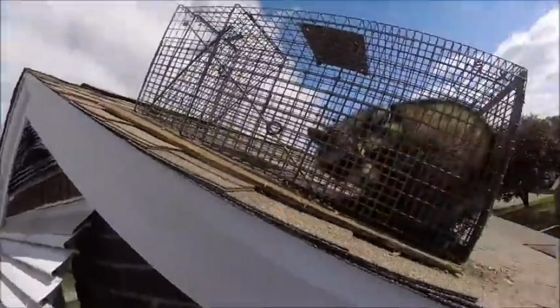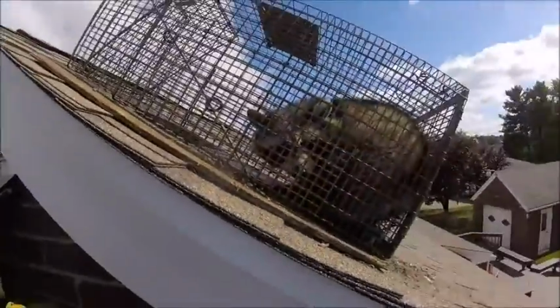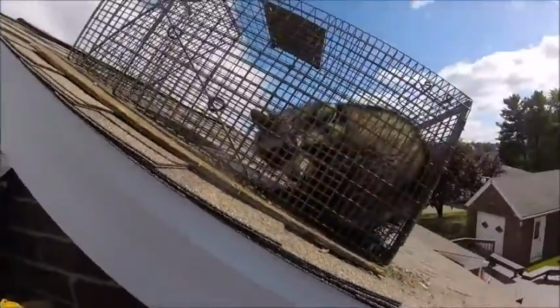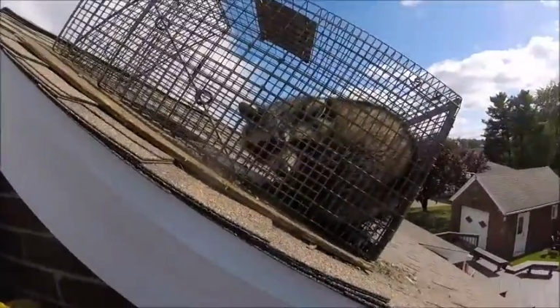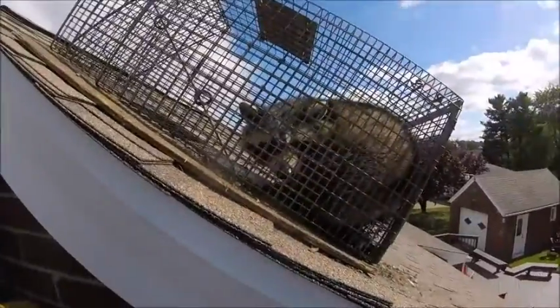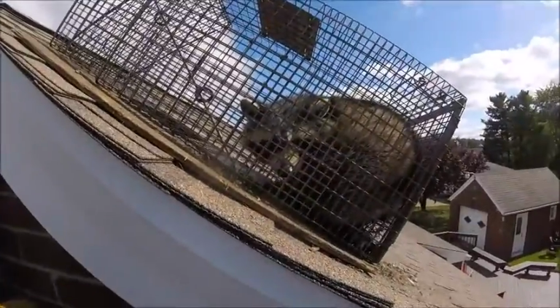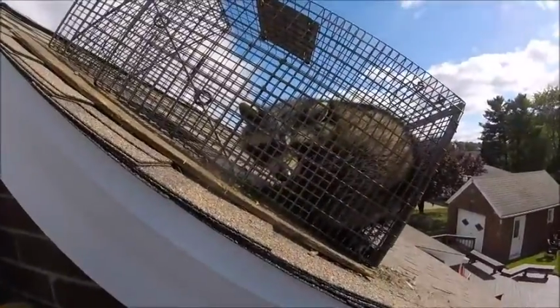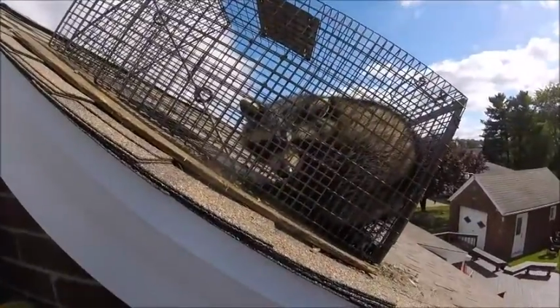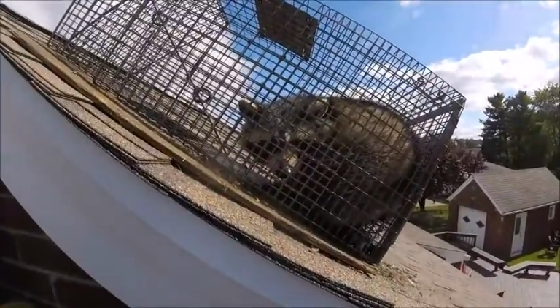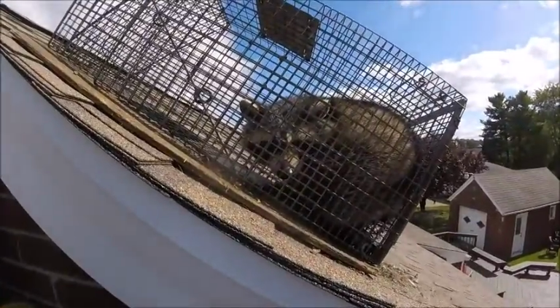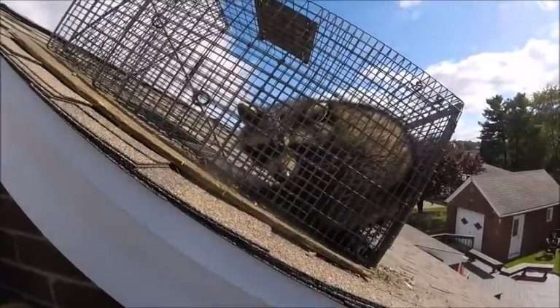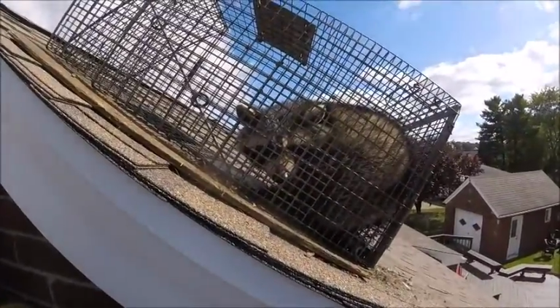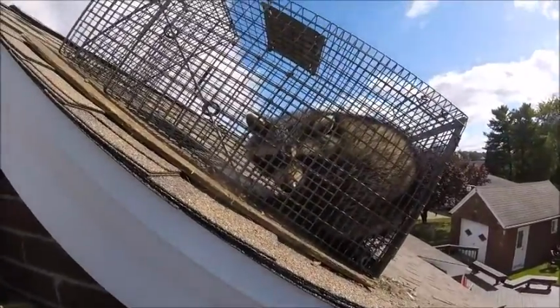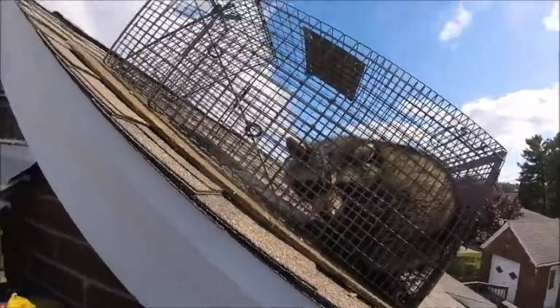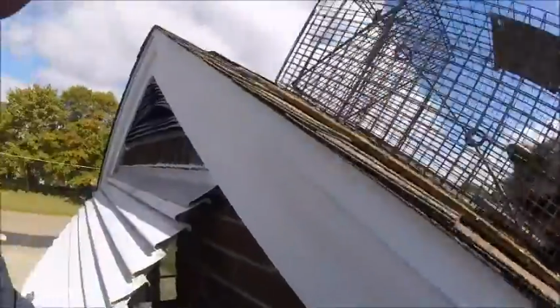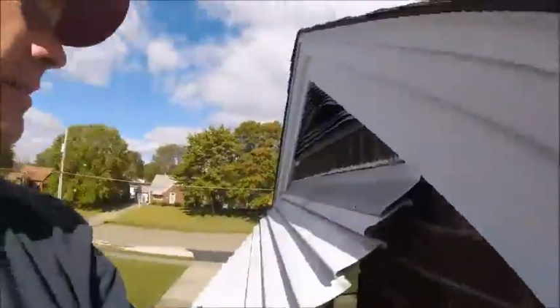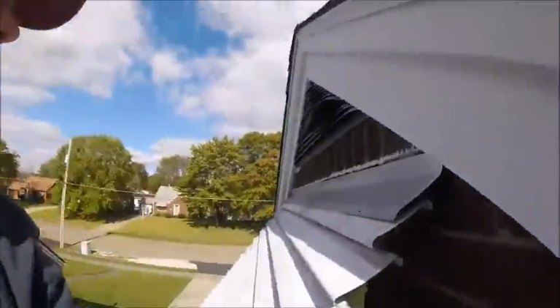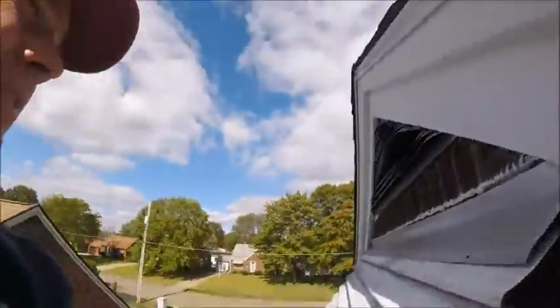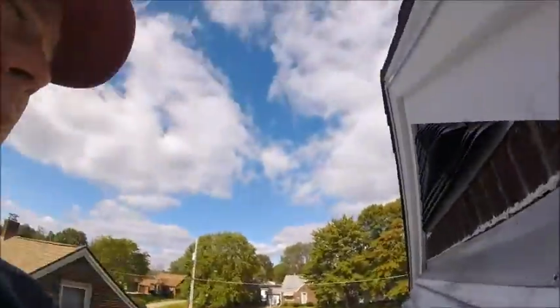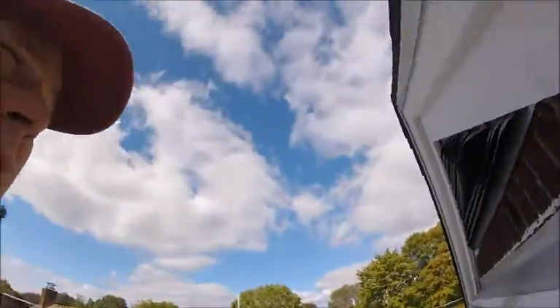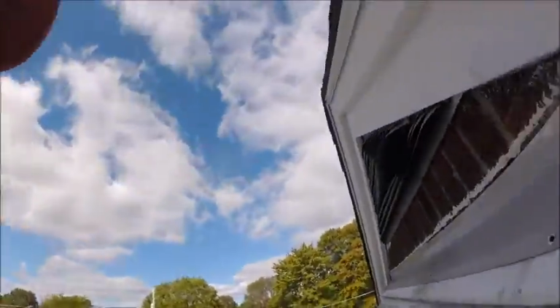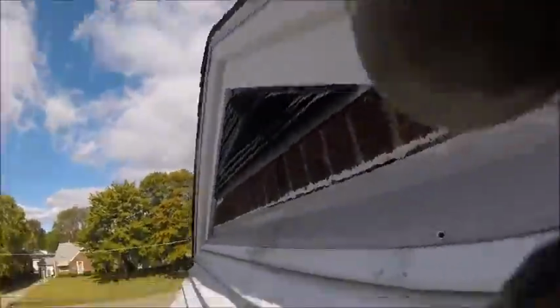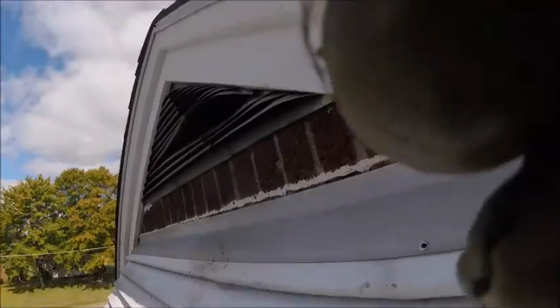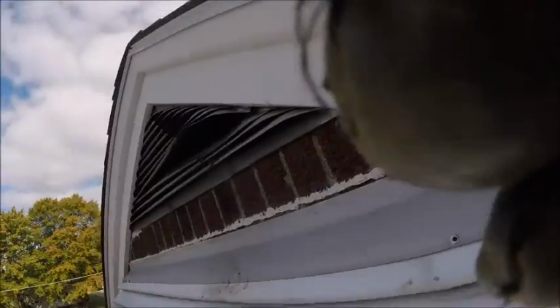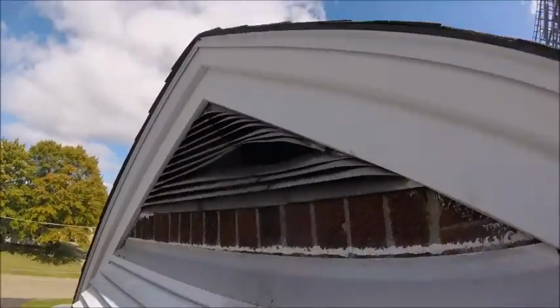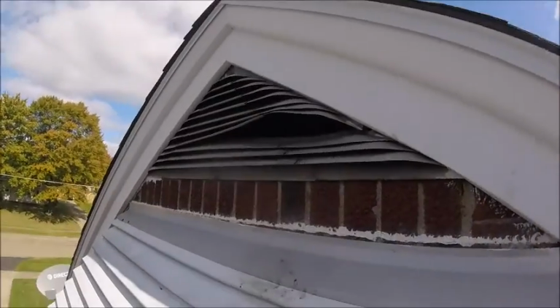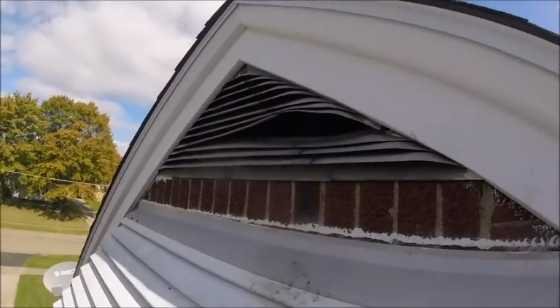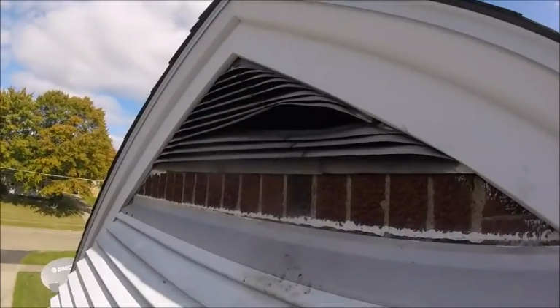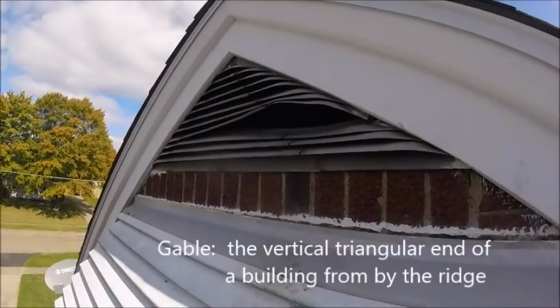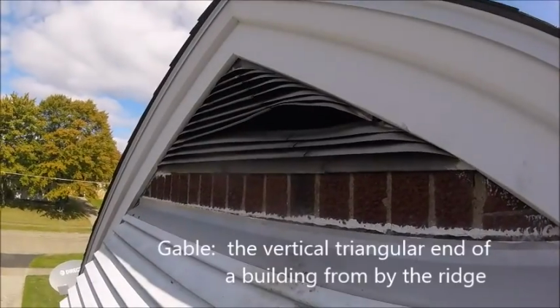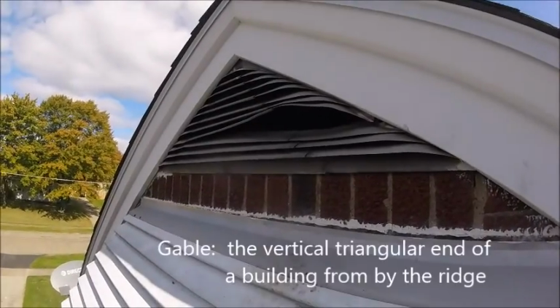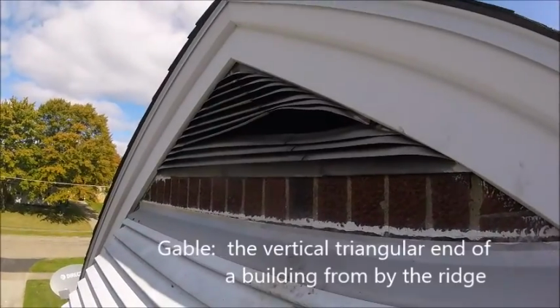First things first, here's our troublemaker. Here's our gable vent.